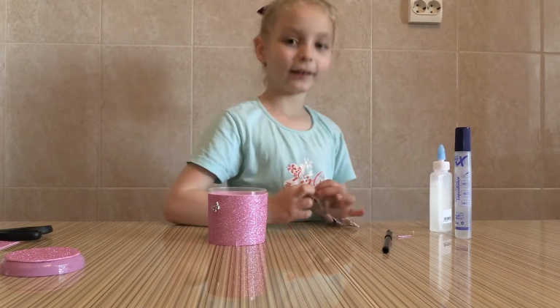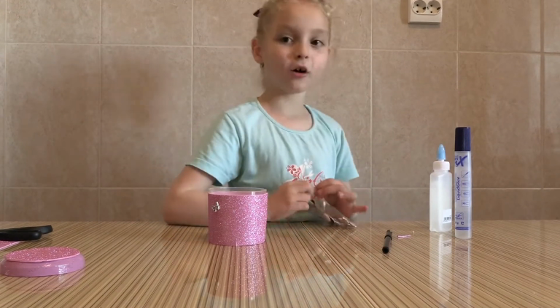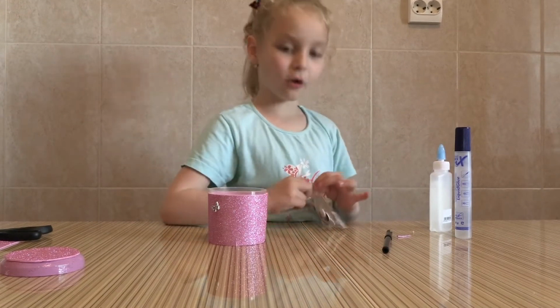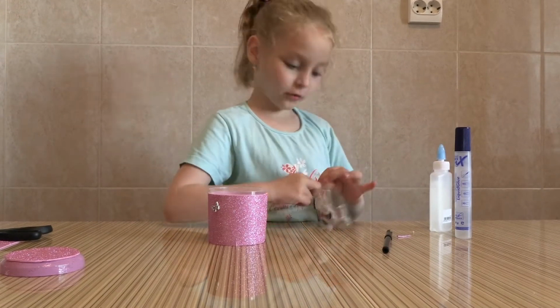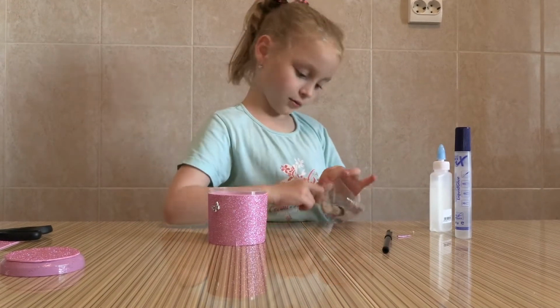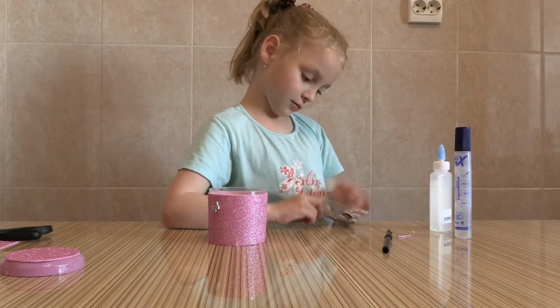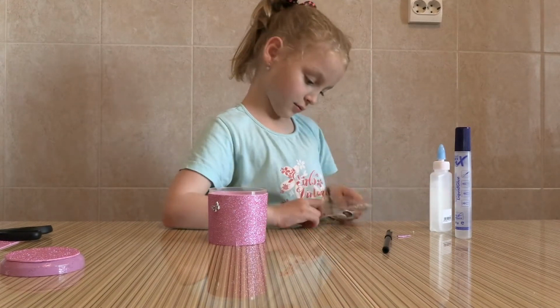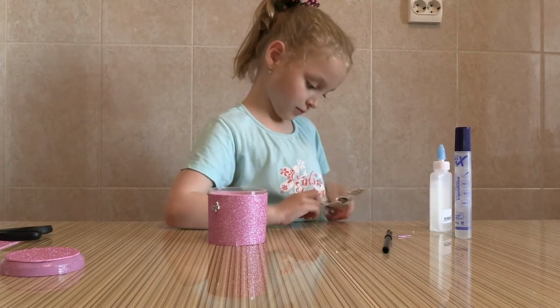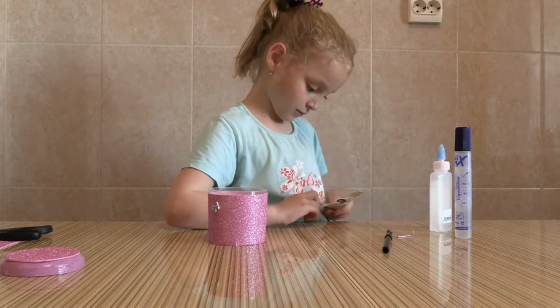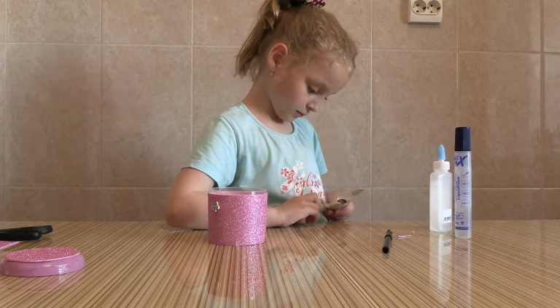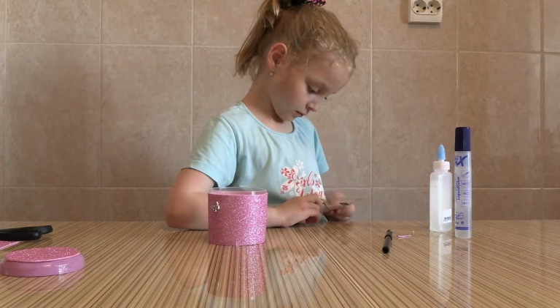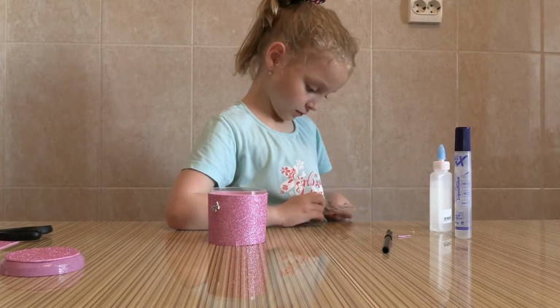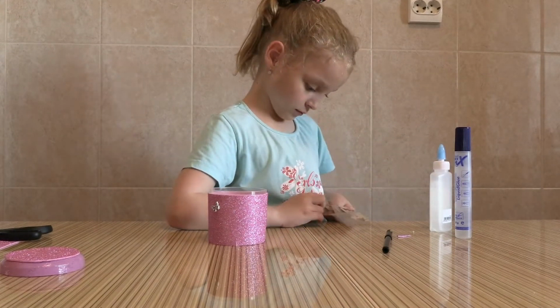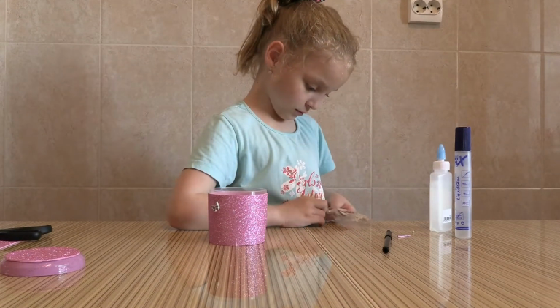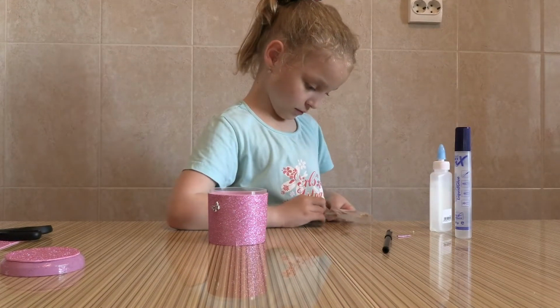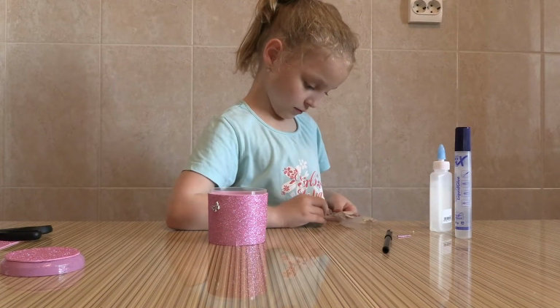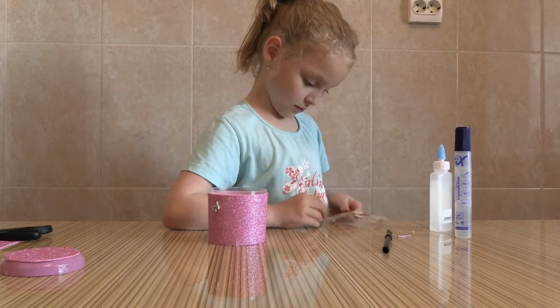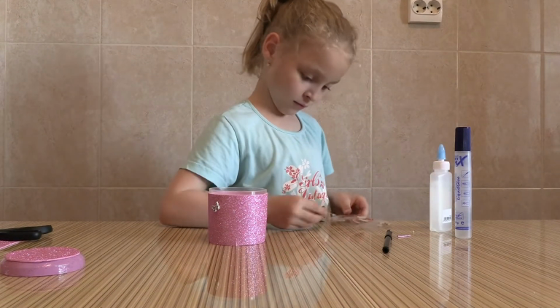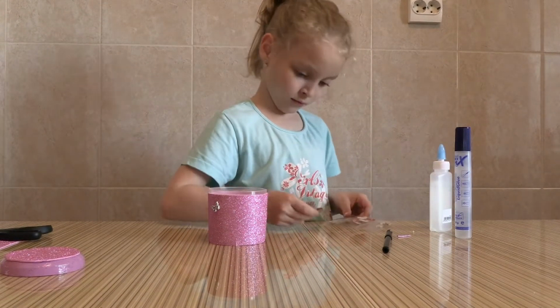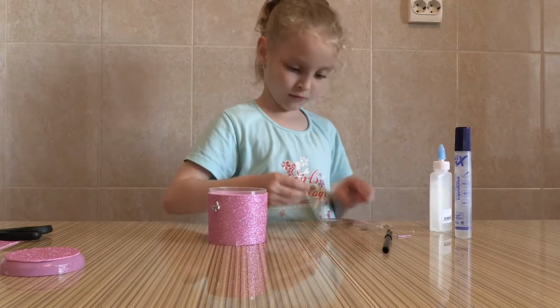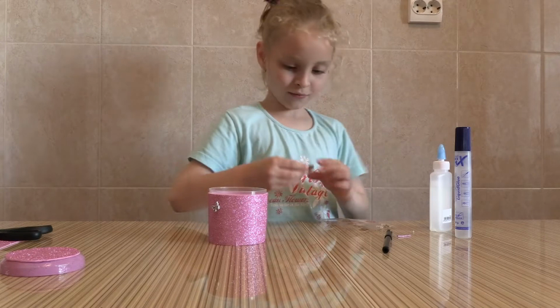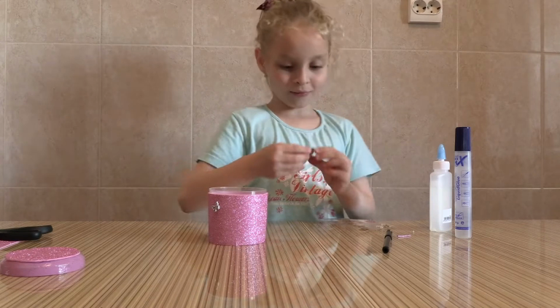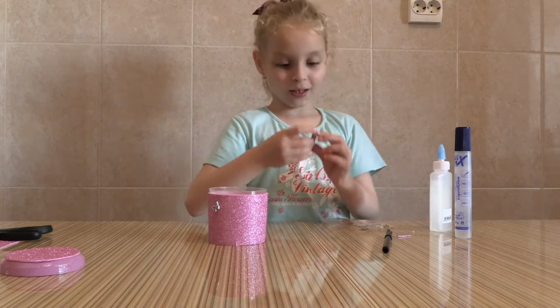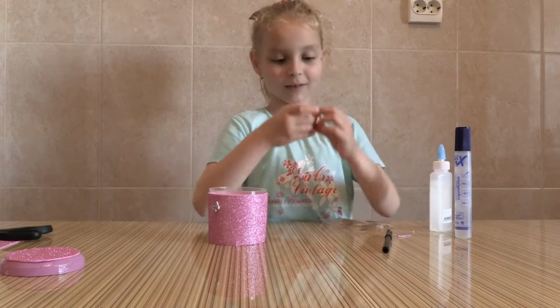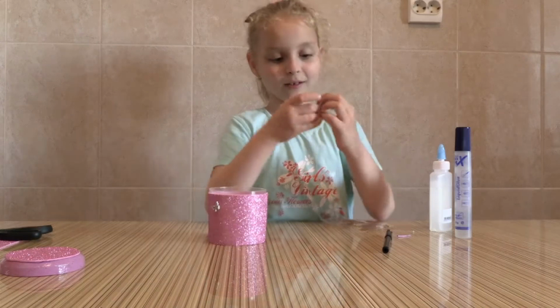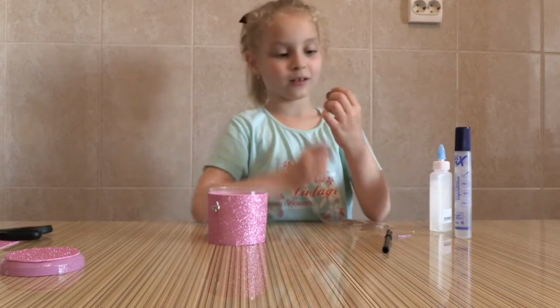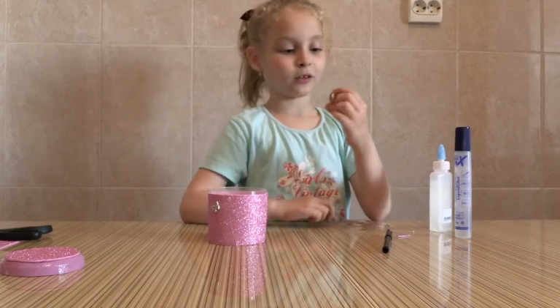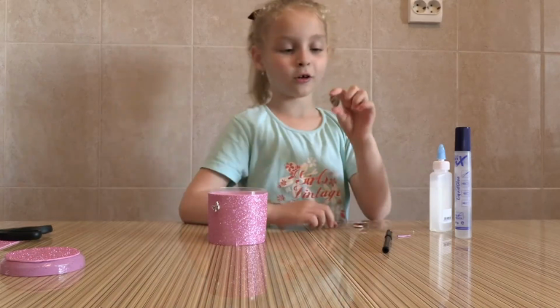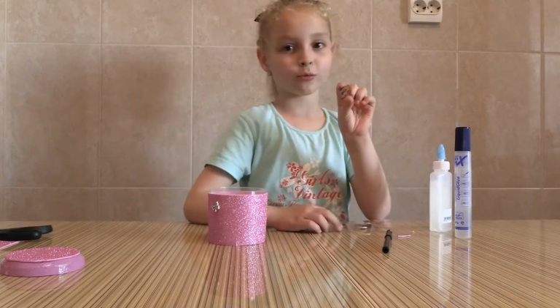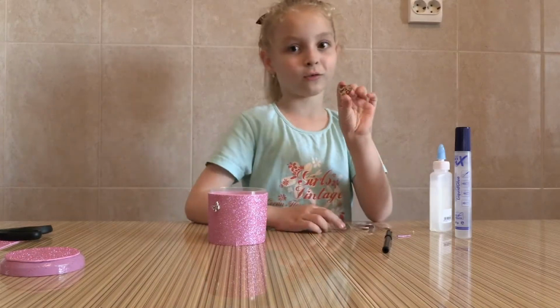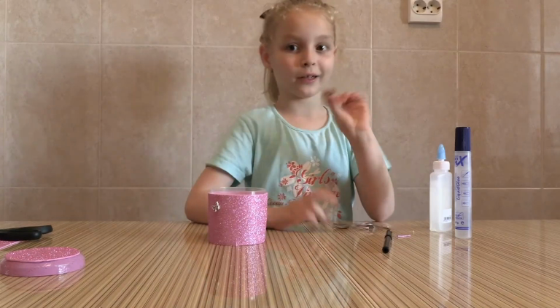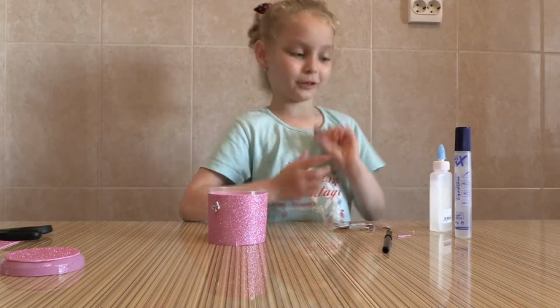Look at the heart! I'm going to take the heart with flowers.